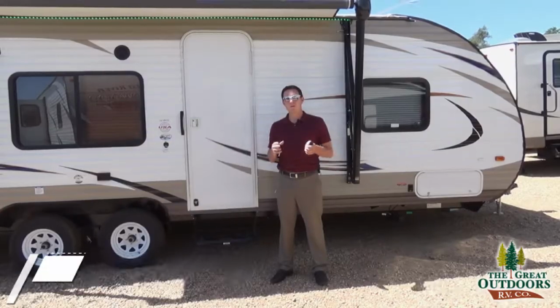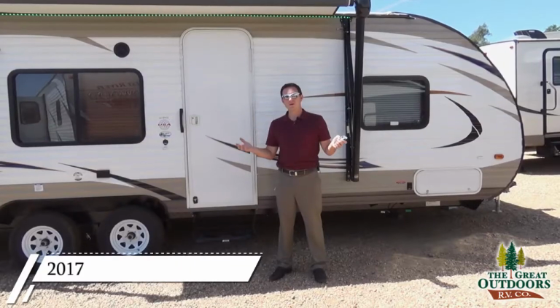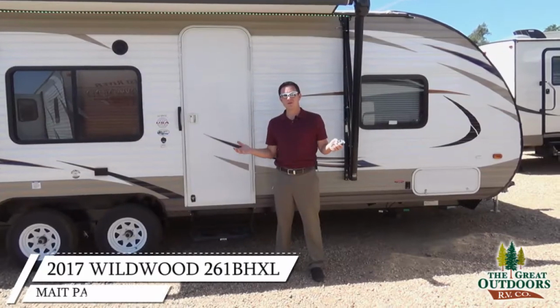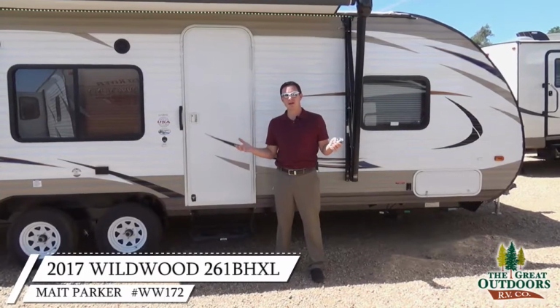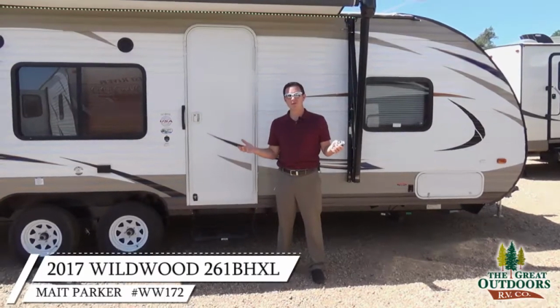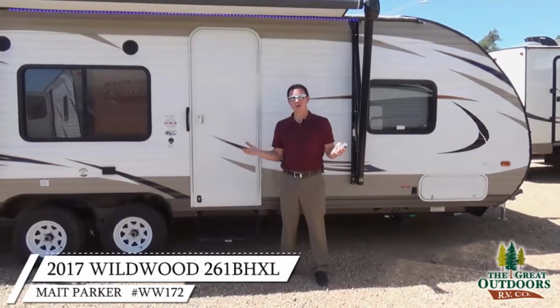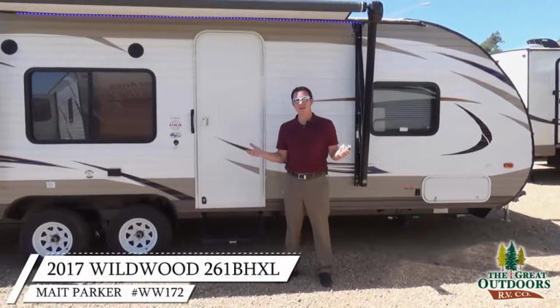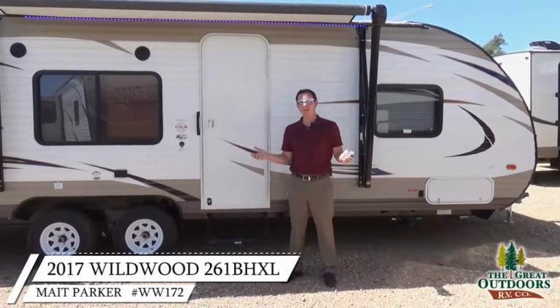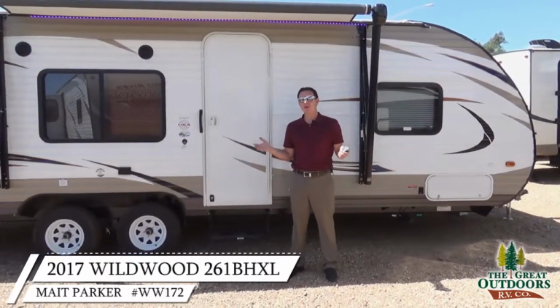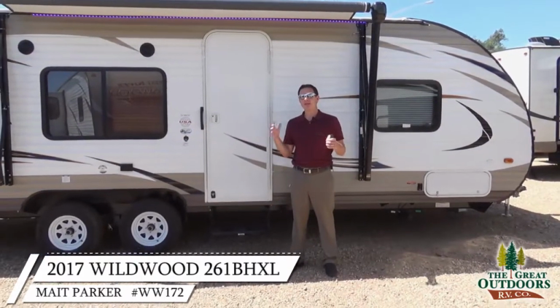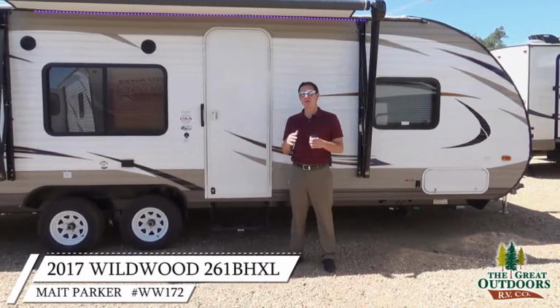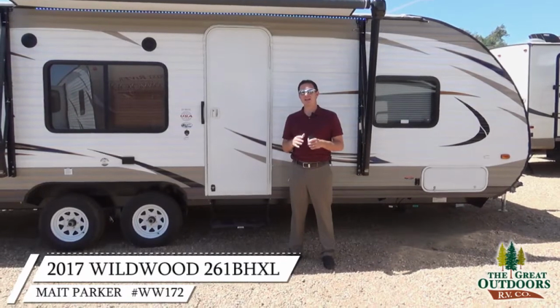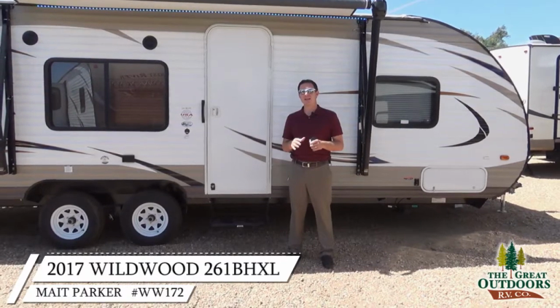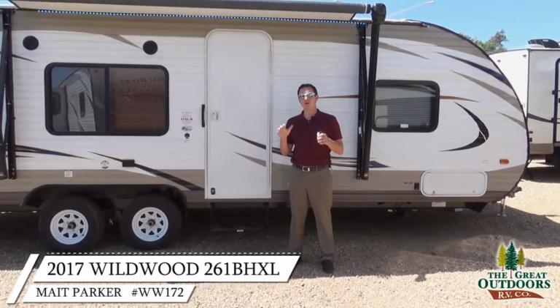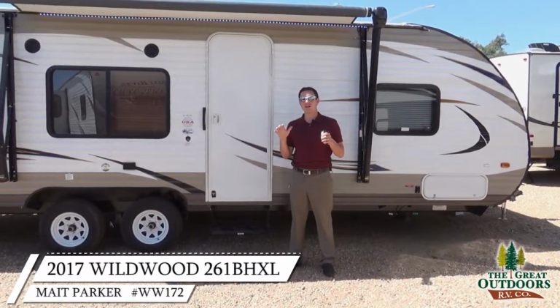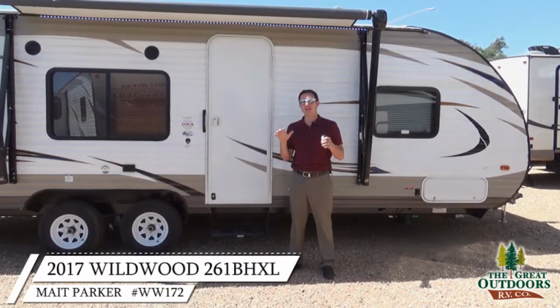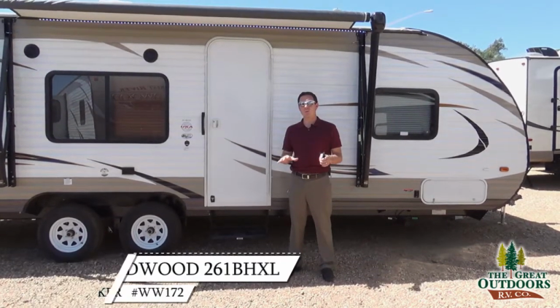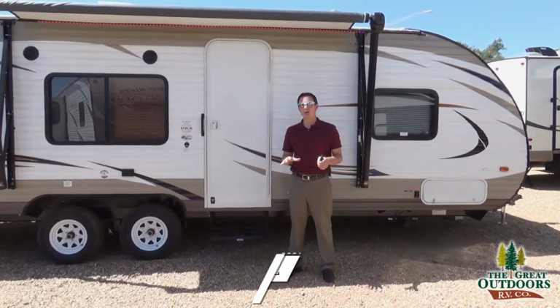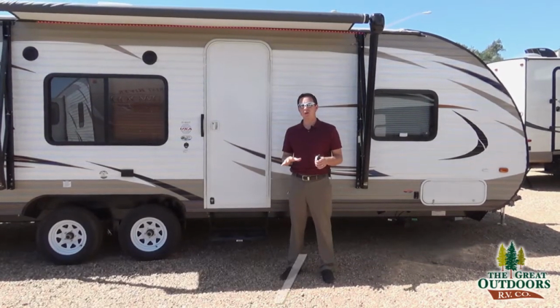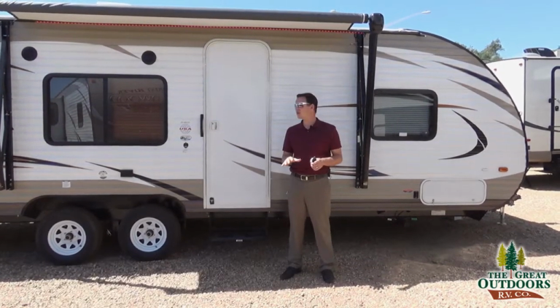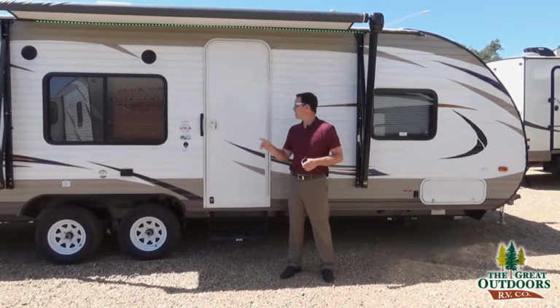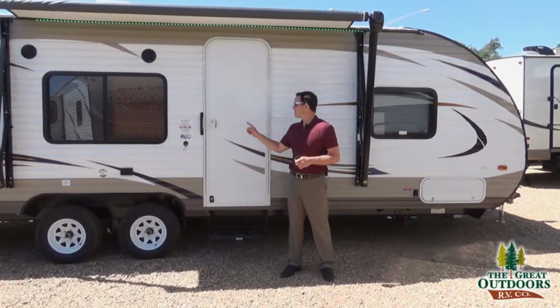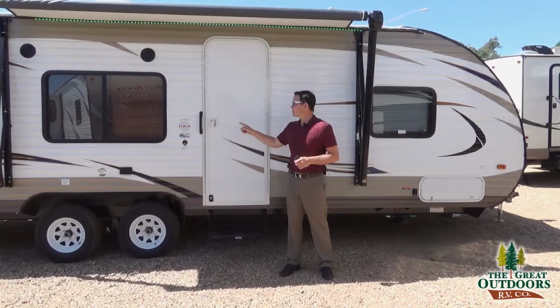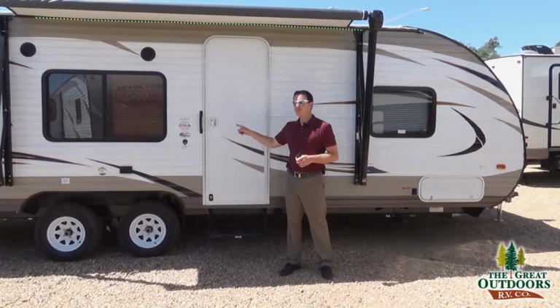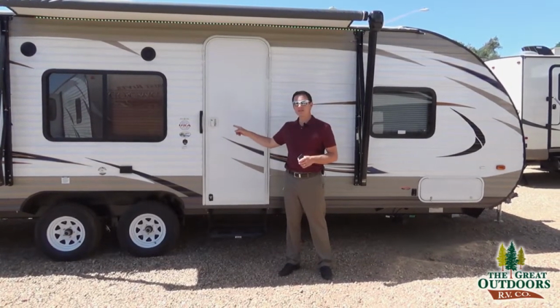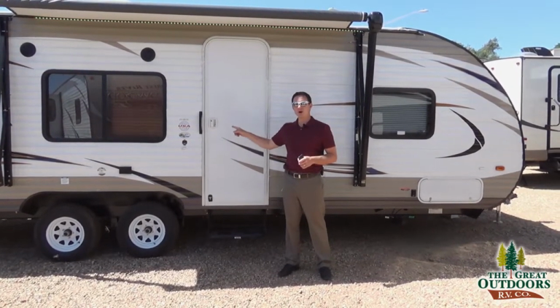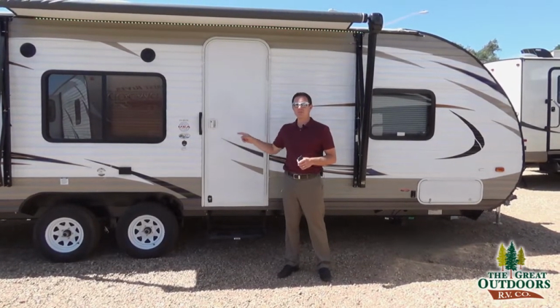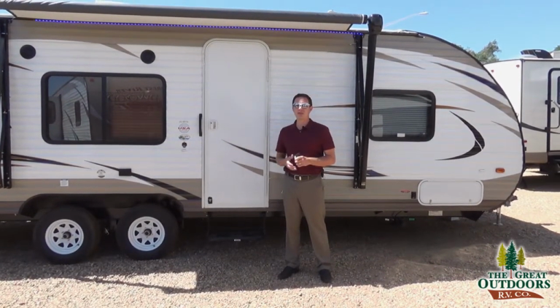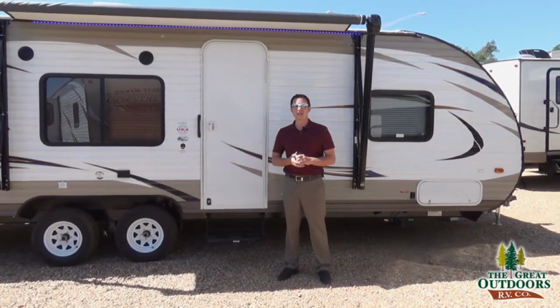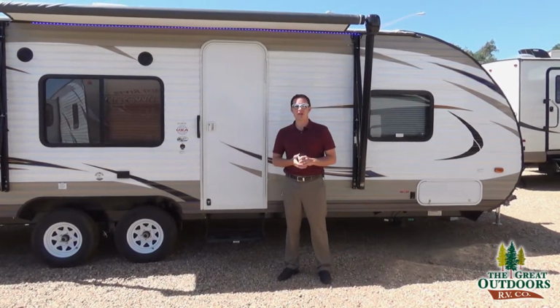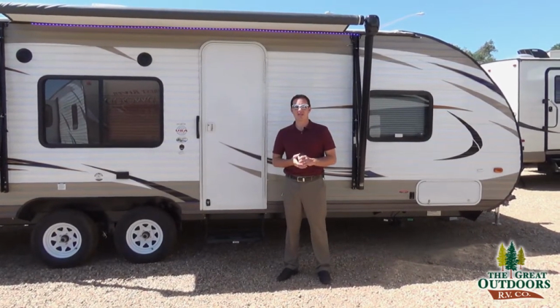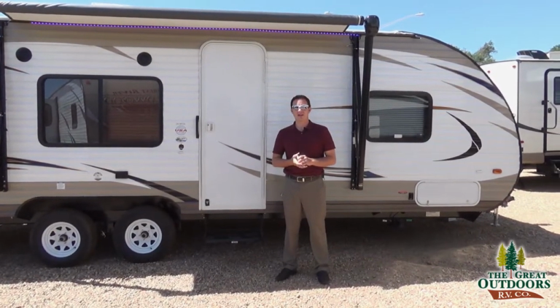Welcome to The Great Outdoors RV. My name is Mate and we are looking at the Wildwood 261BHXL.